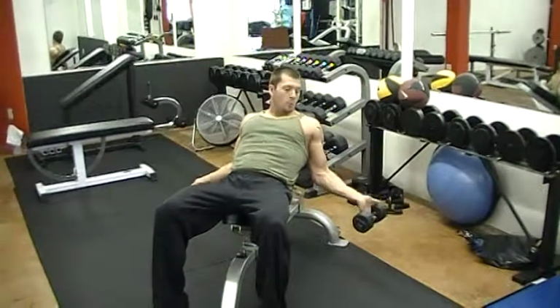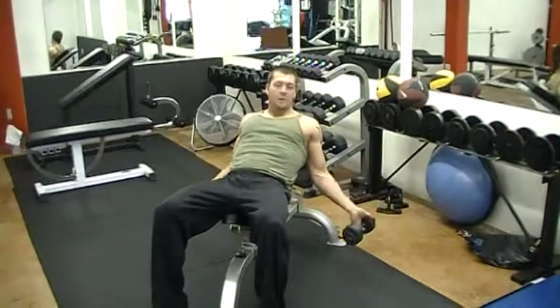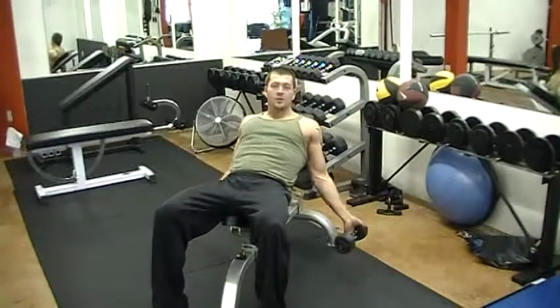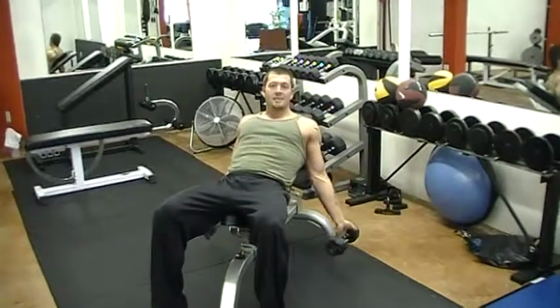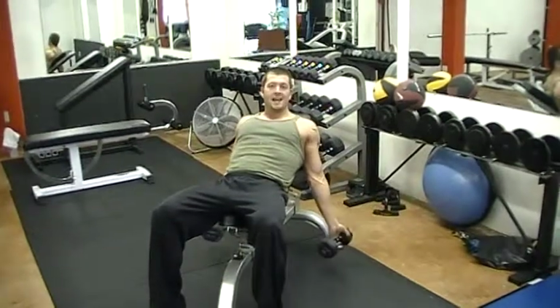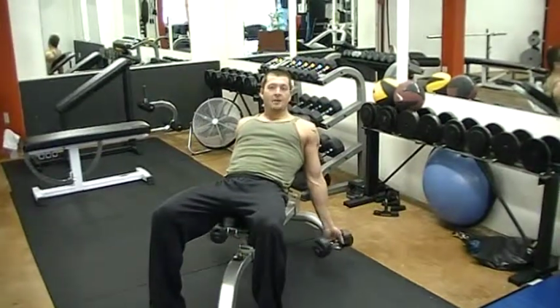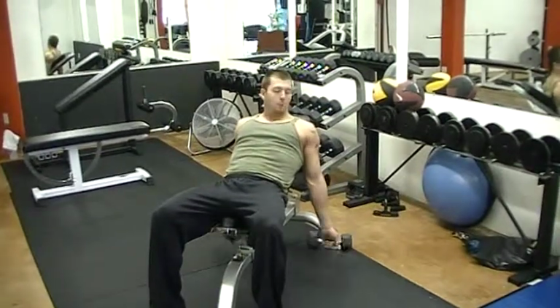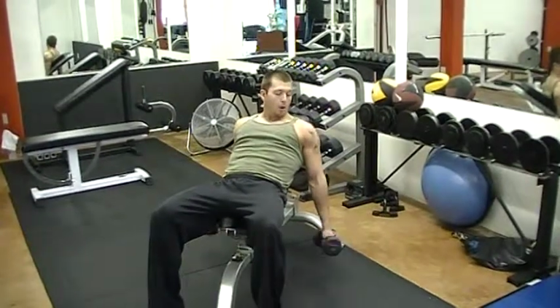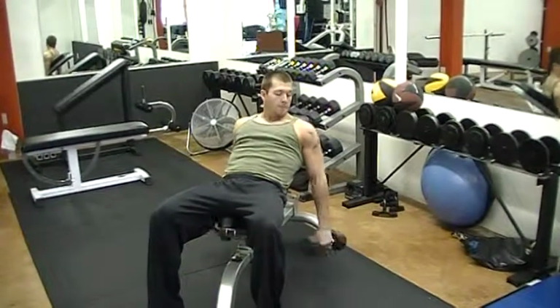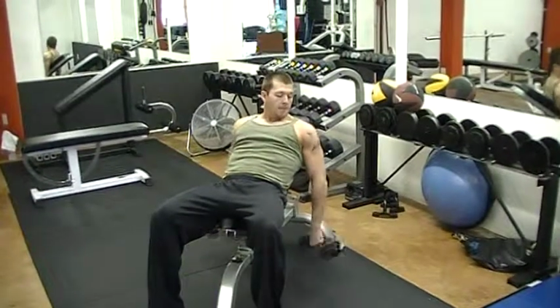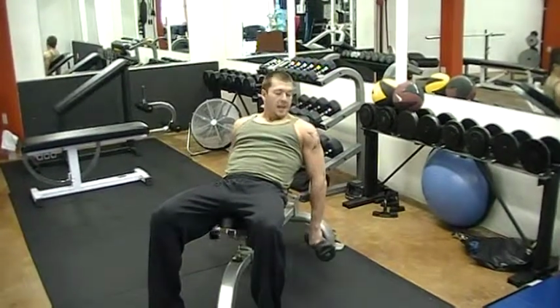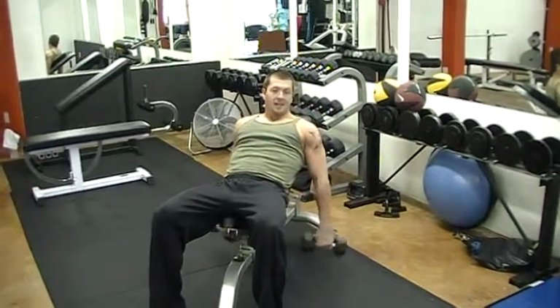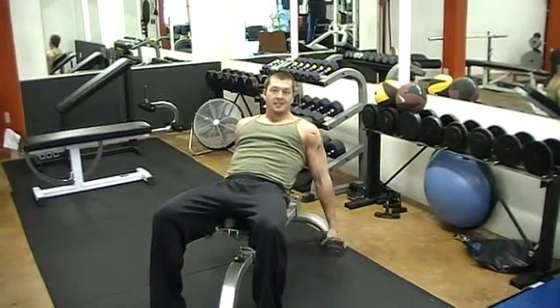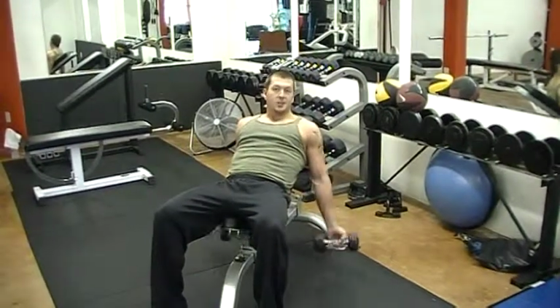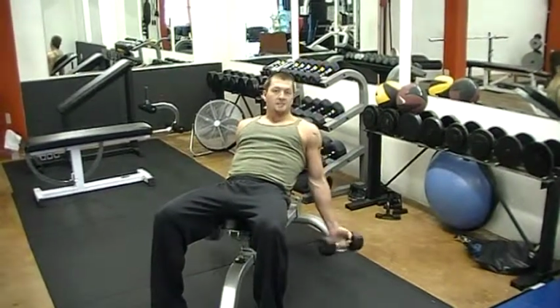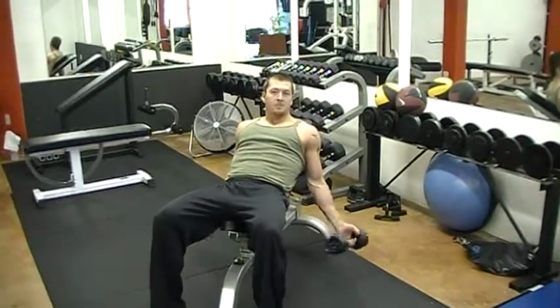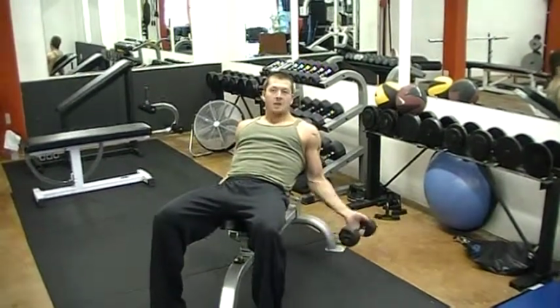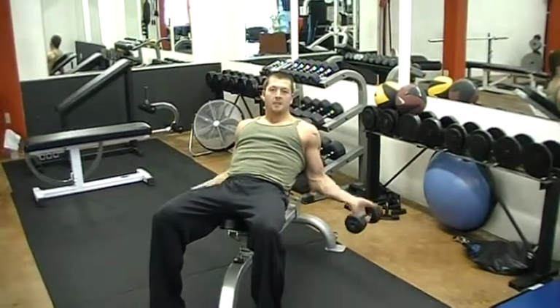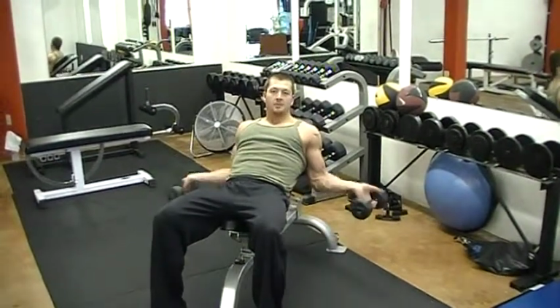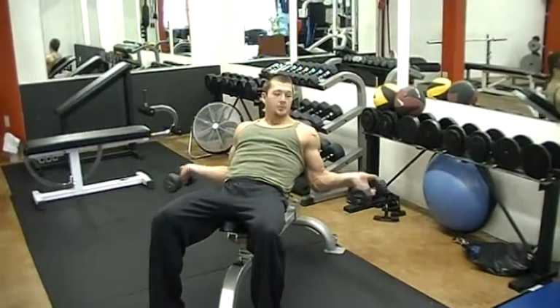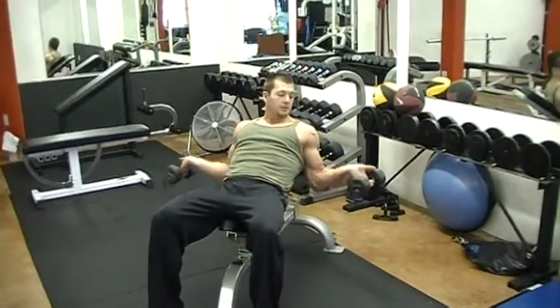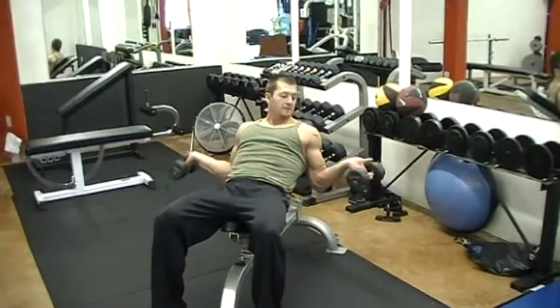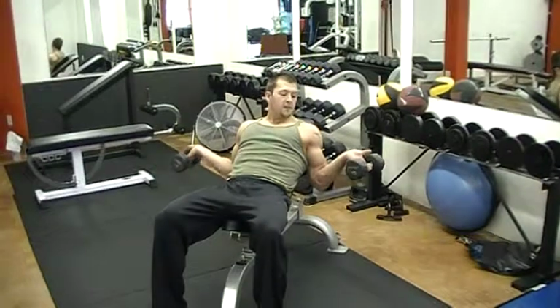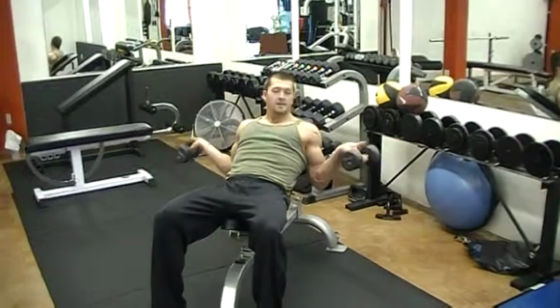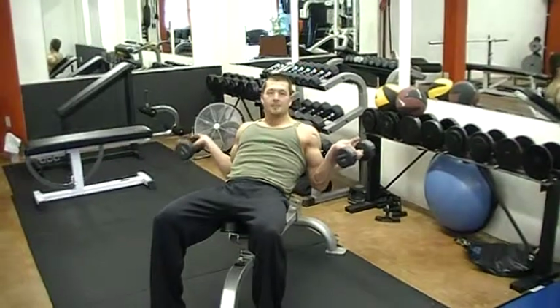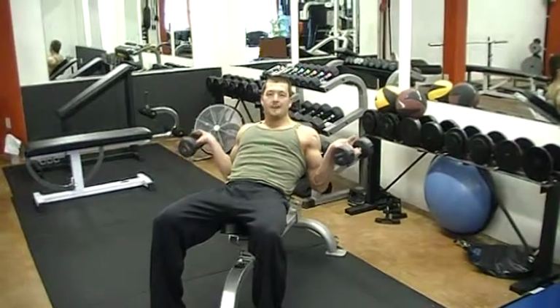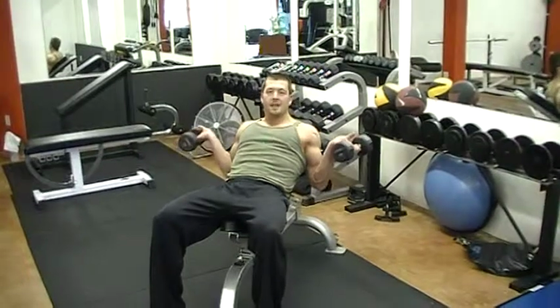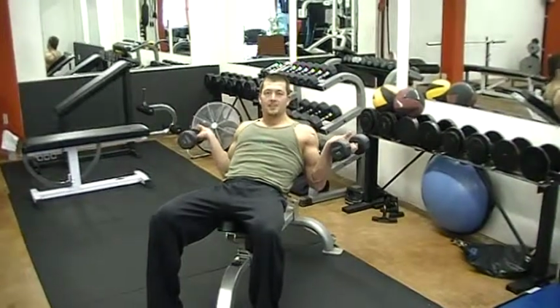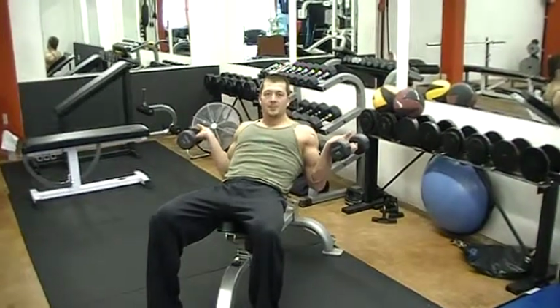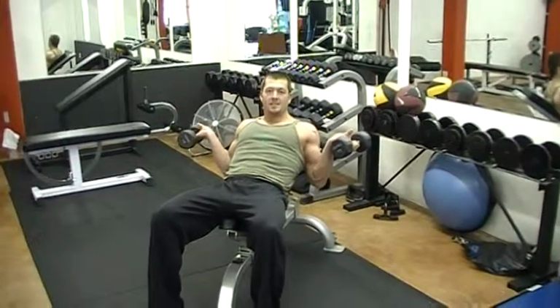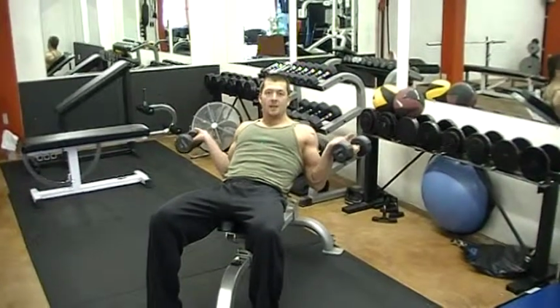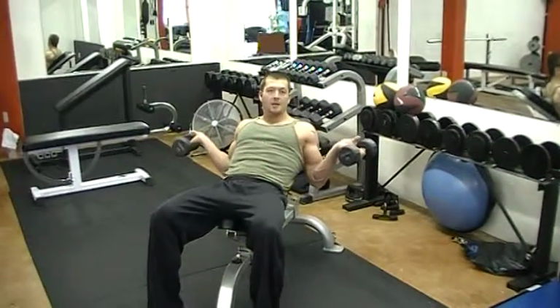So what we want to do is take out your forearm and your deltoid as much as possible to really focus on letting that bicep squeeze that weight up.